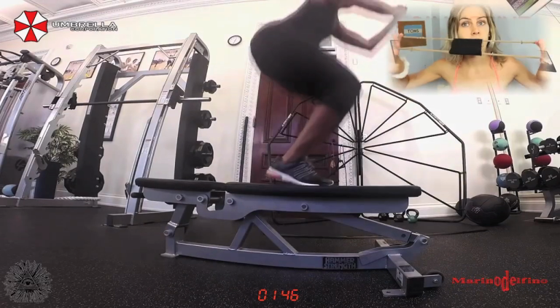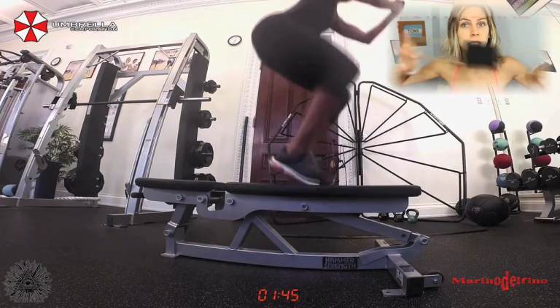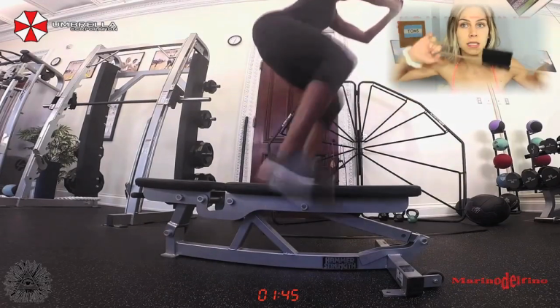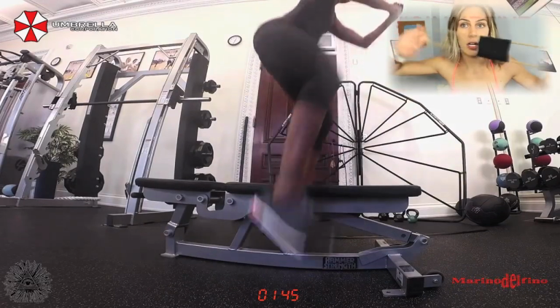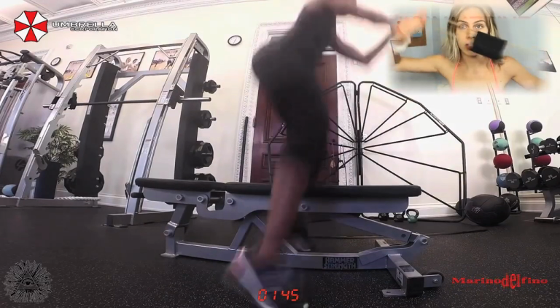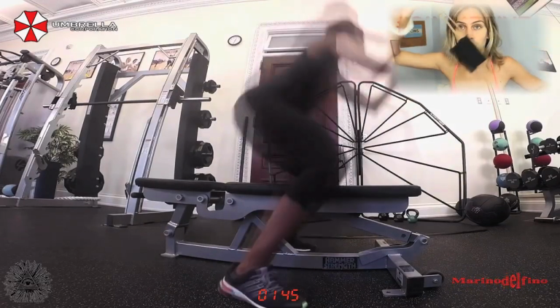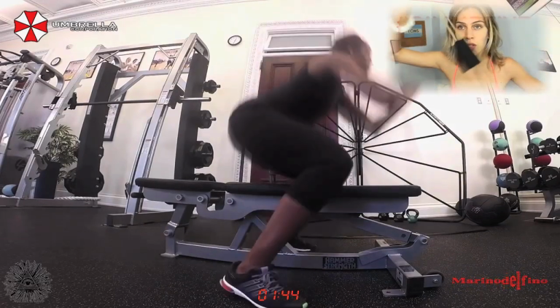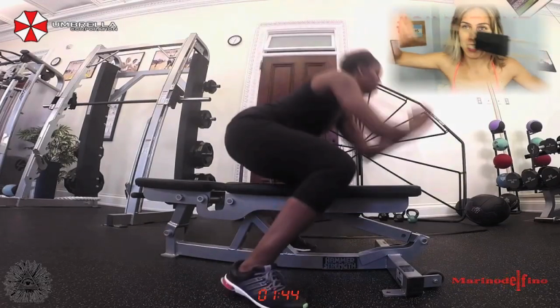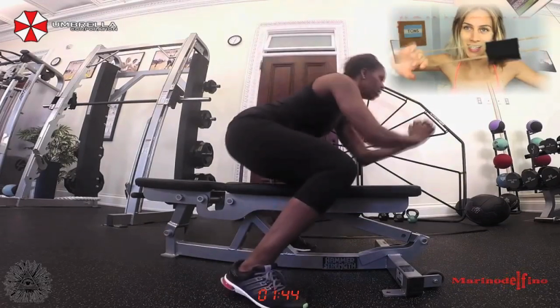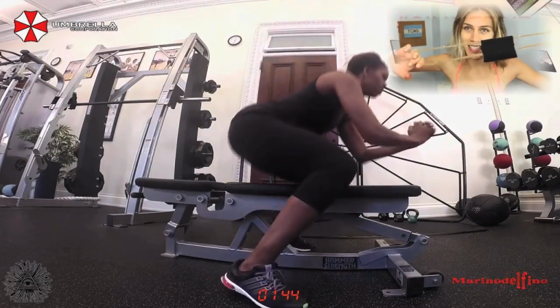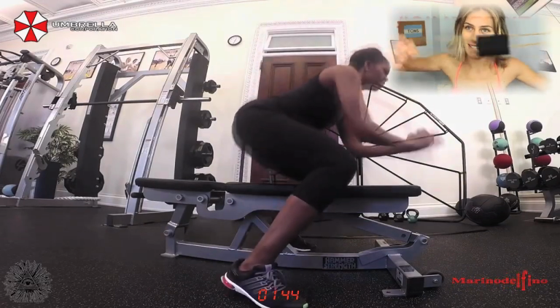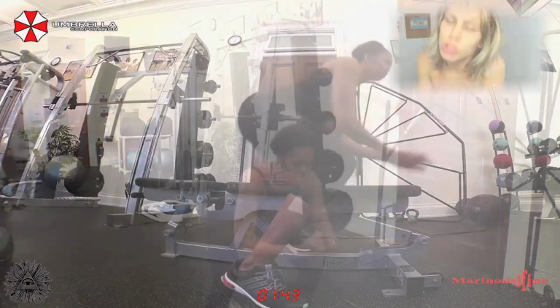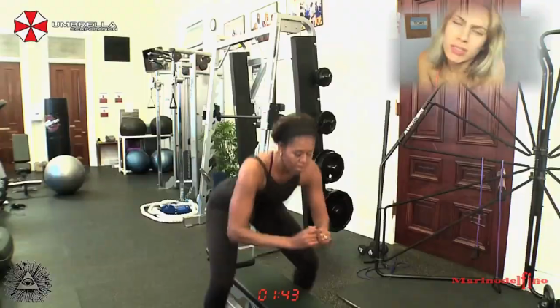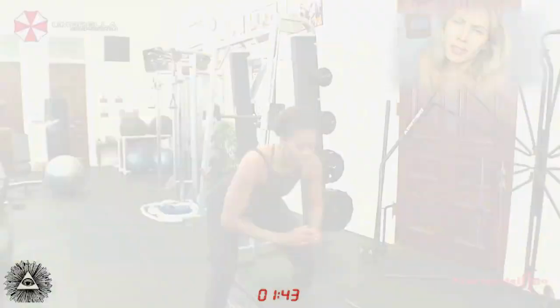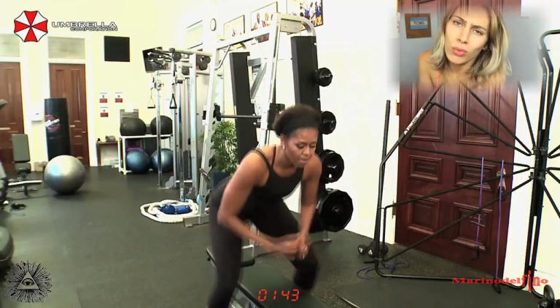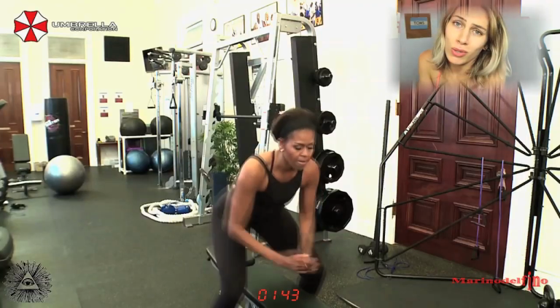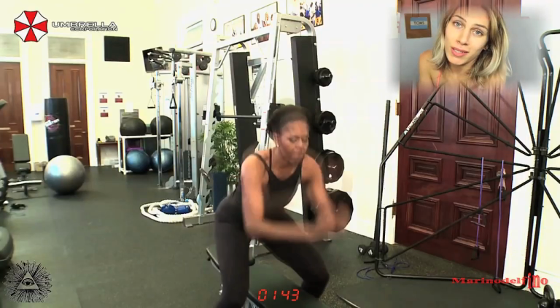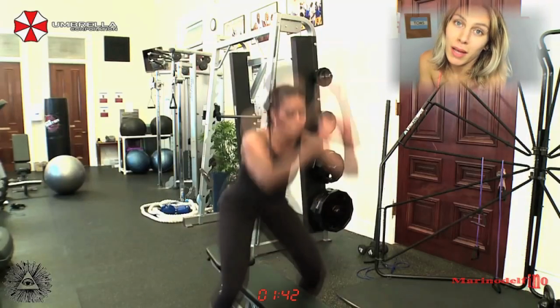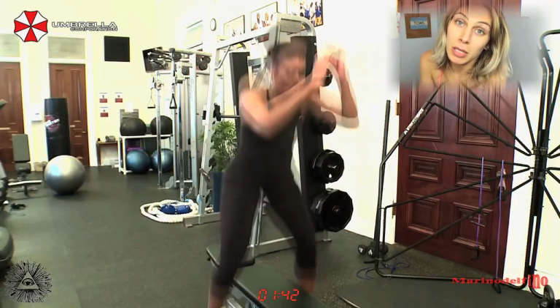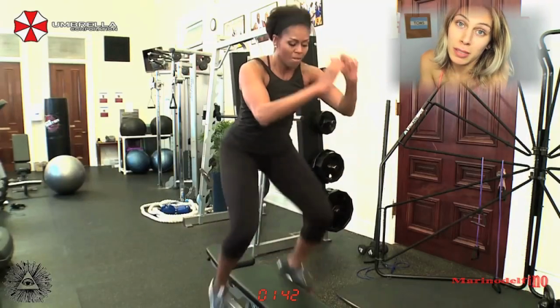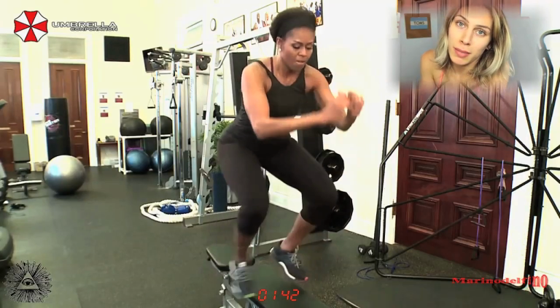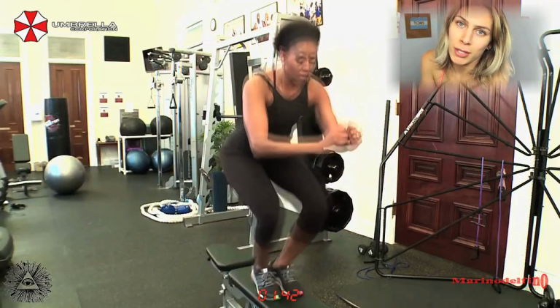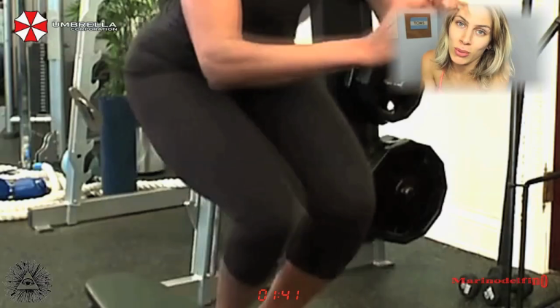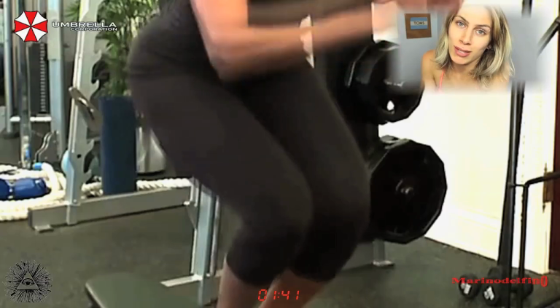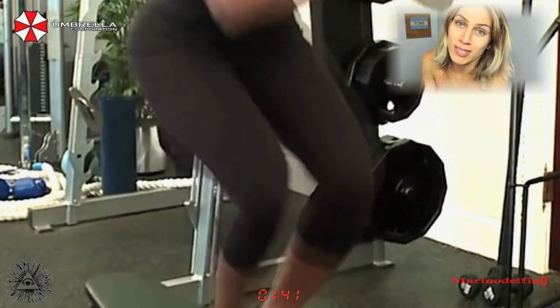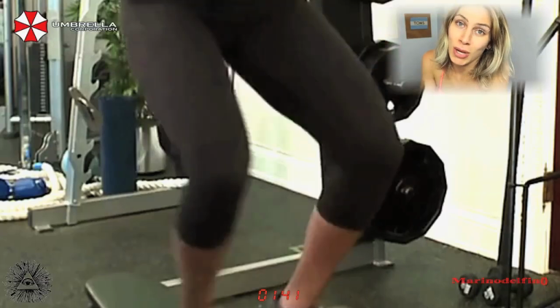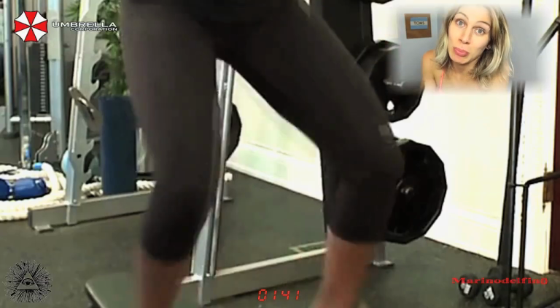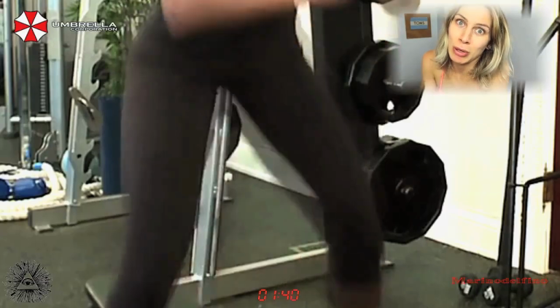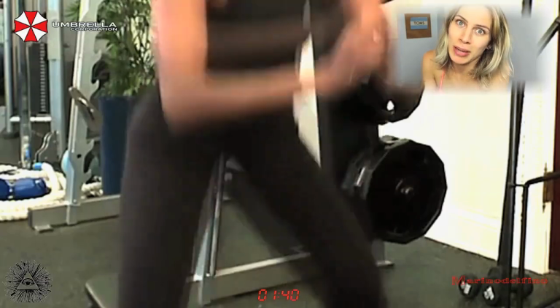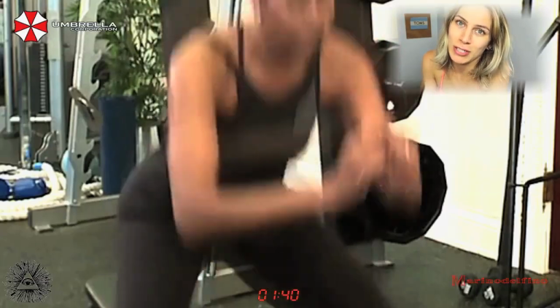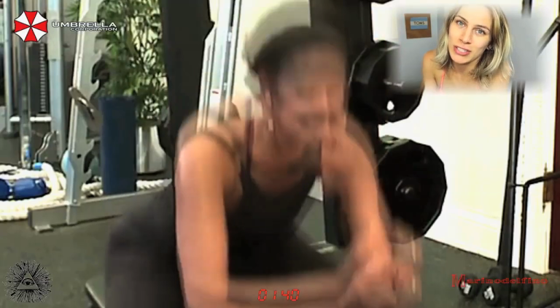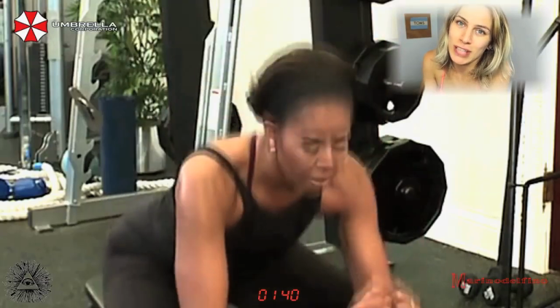Now let's get on to the tucking. Just a little warning — I'm going to be in my underwear, so prepare yourself.